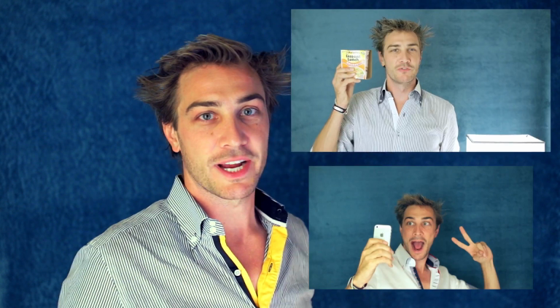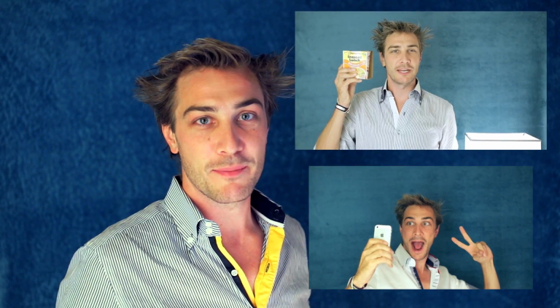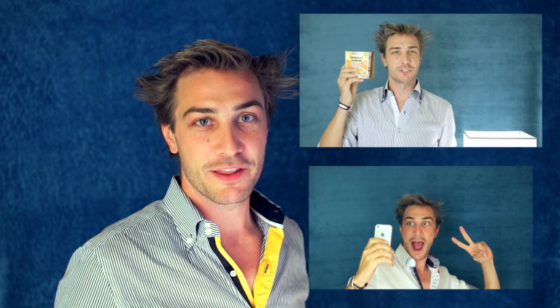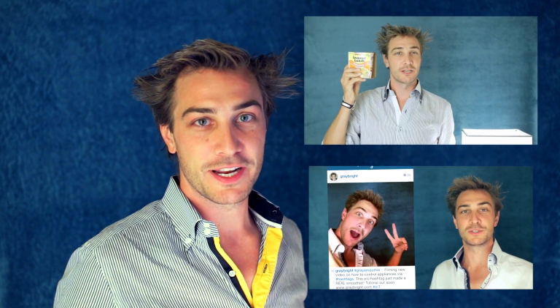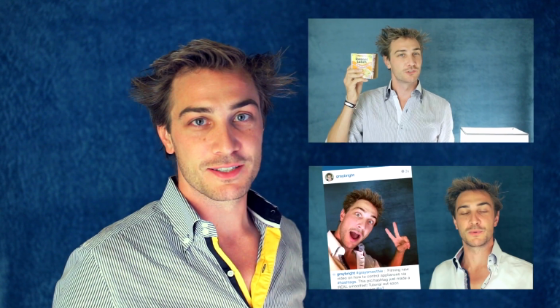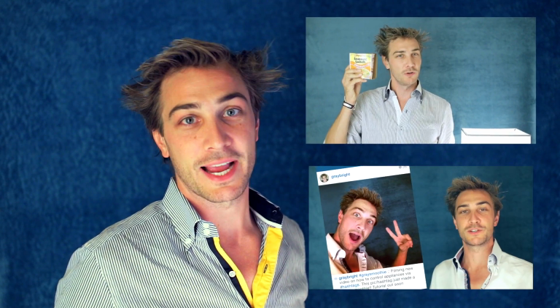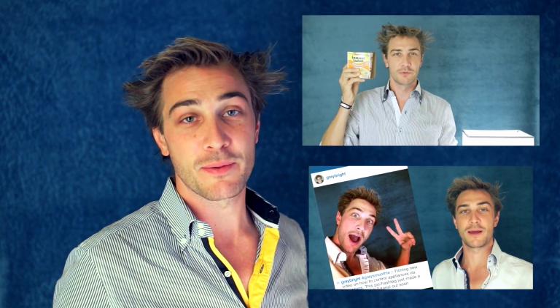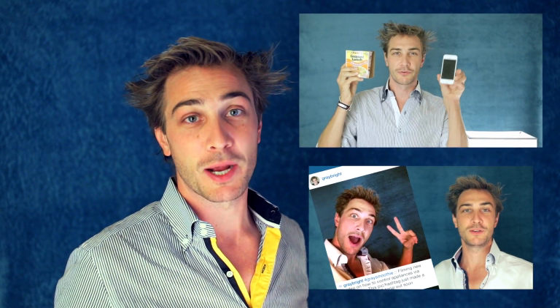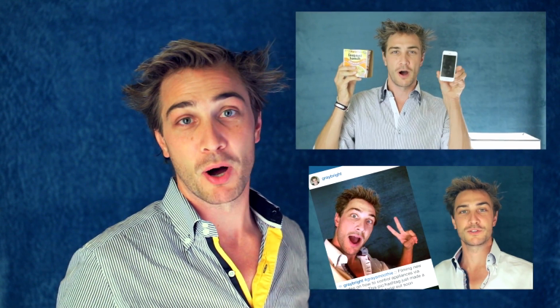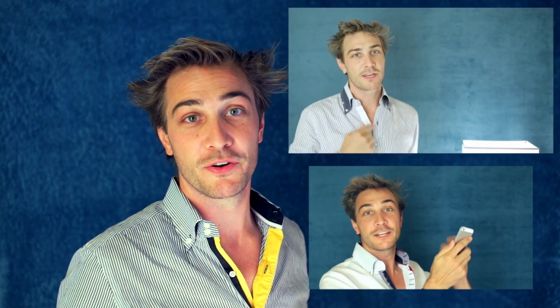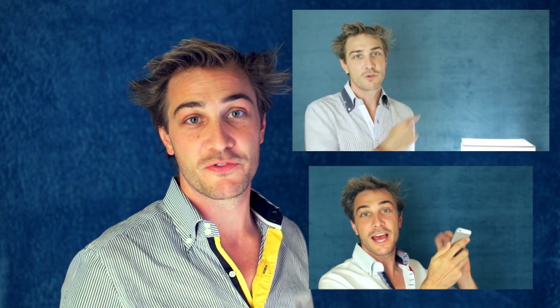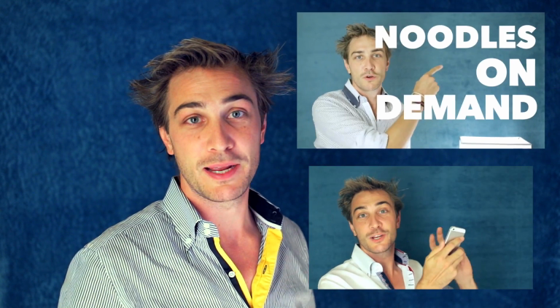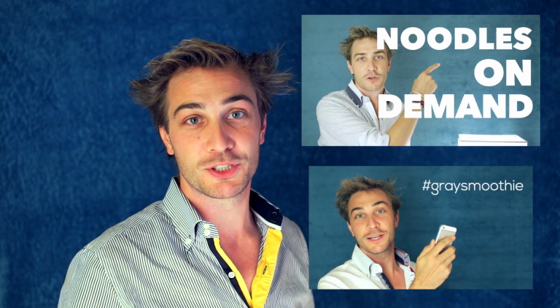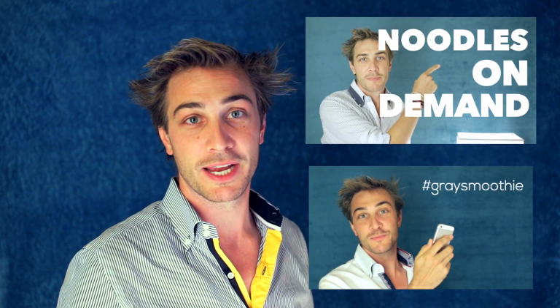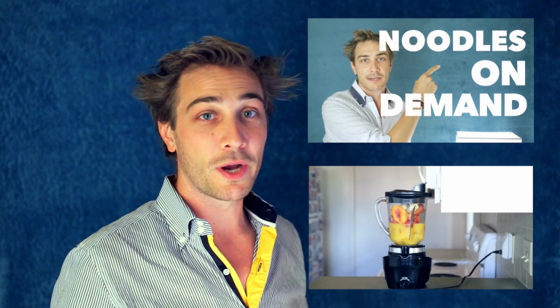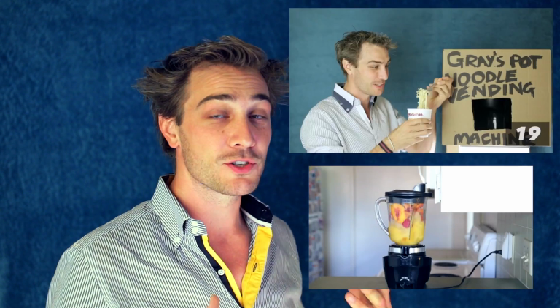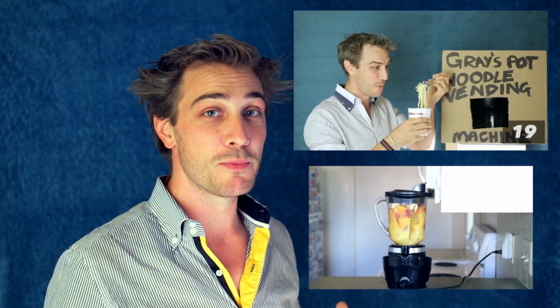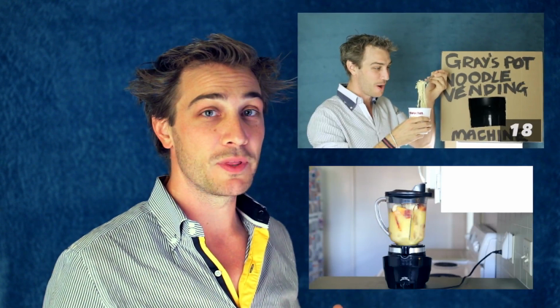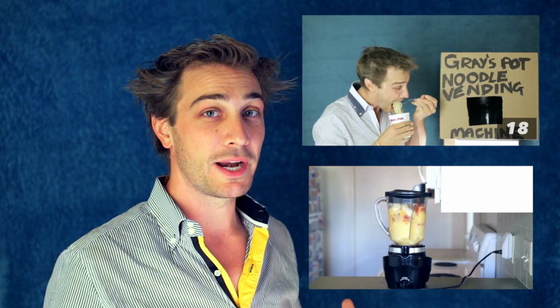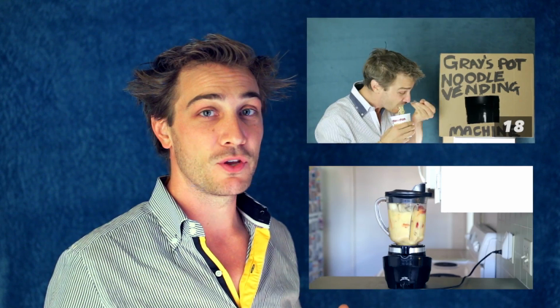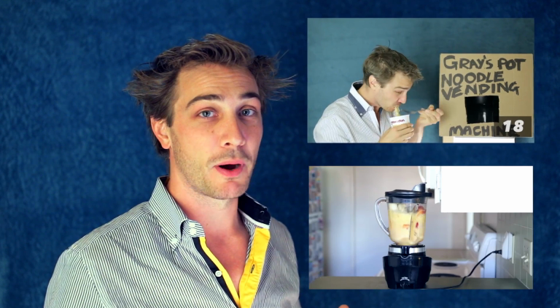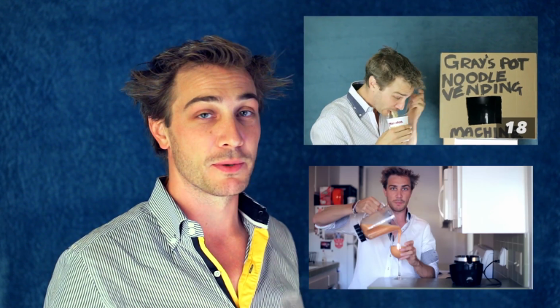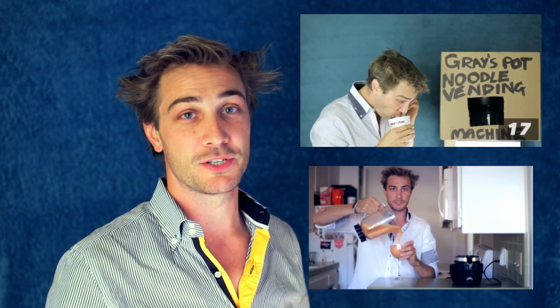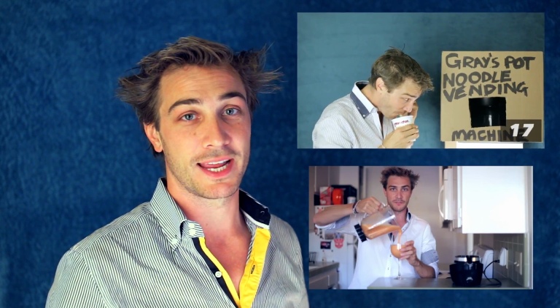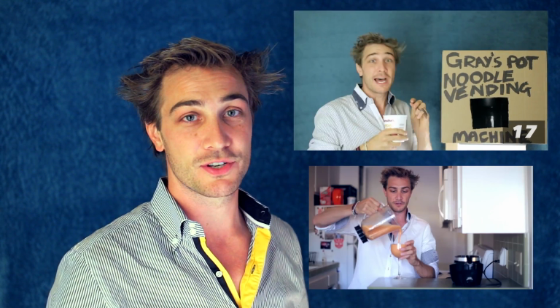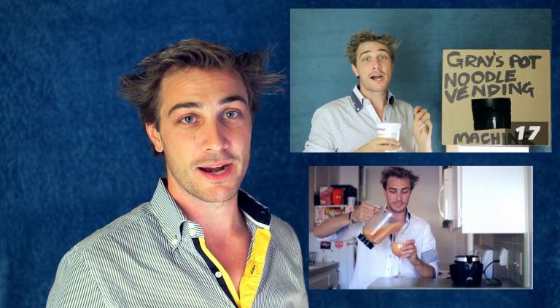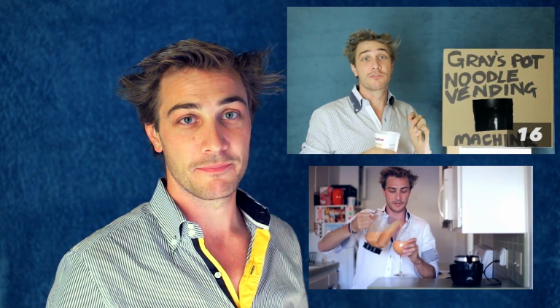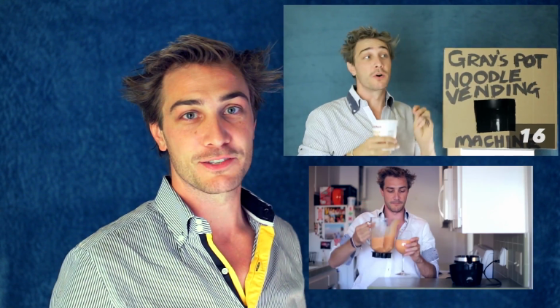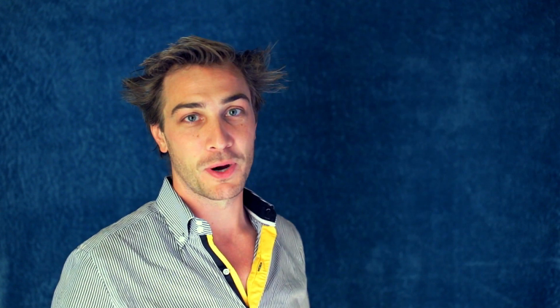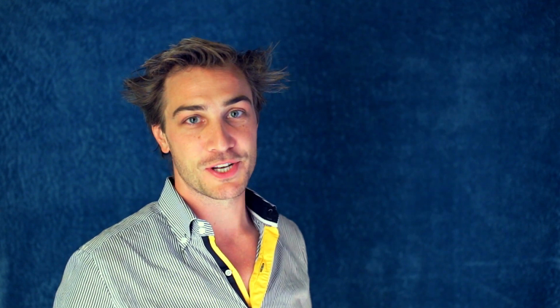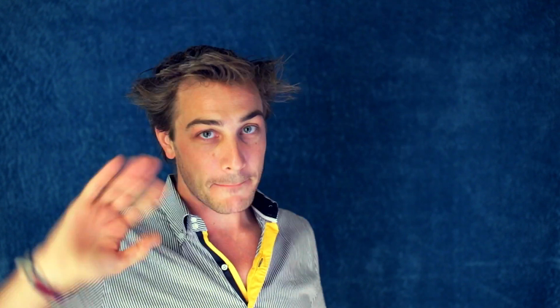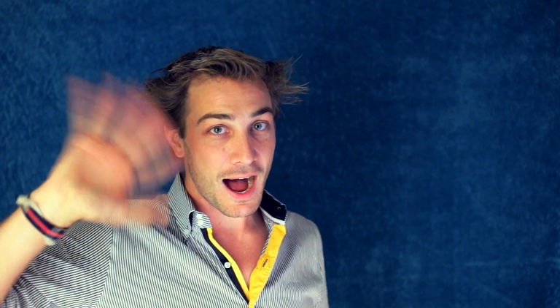Check out my other videos, like how to make a pot noodle vending machine, or get a smoothie whenever you post a picture to Instagram. Thanks for watching, bye!